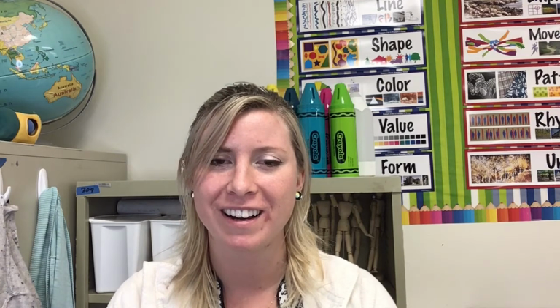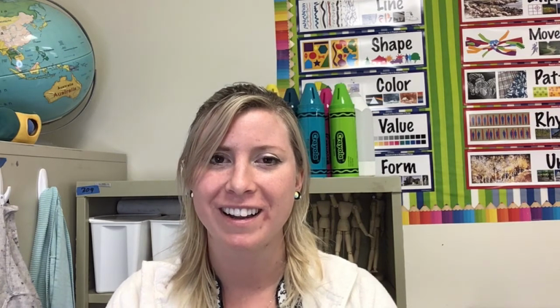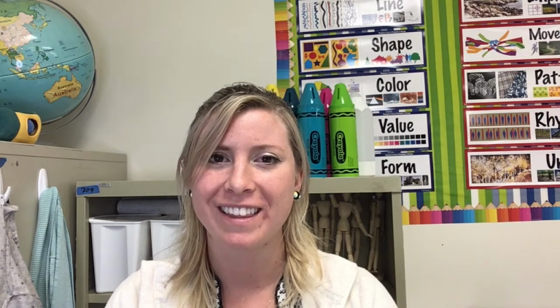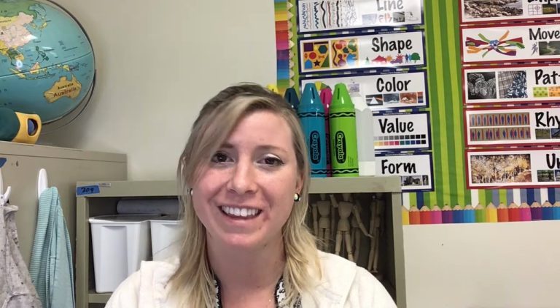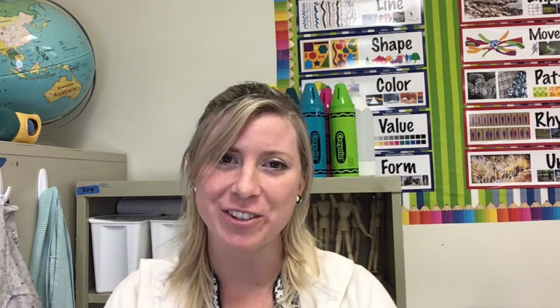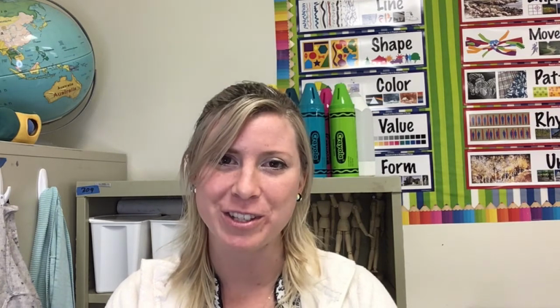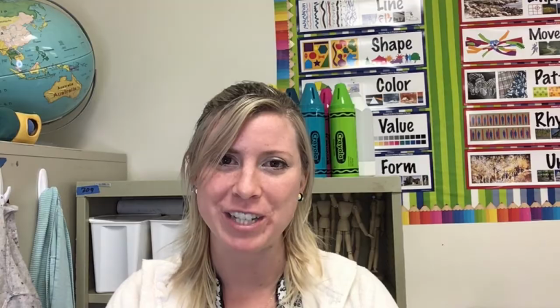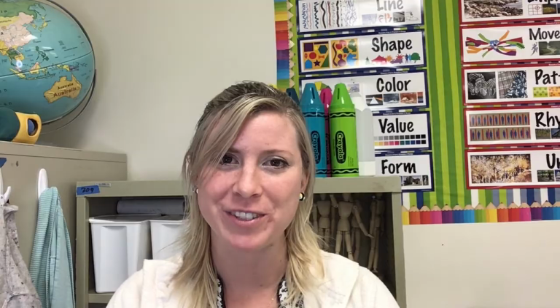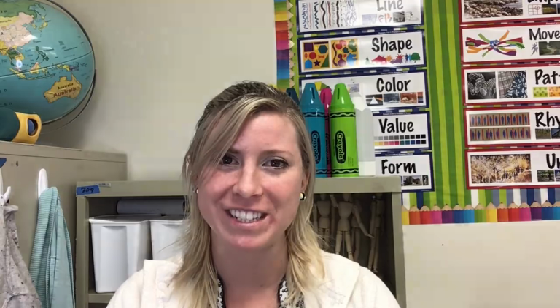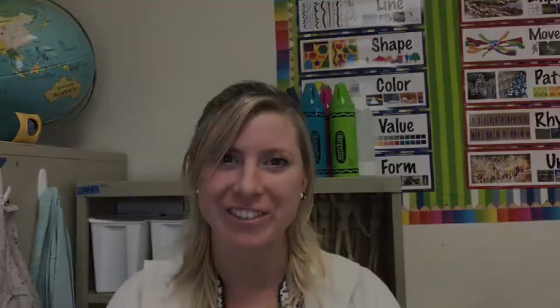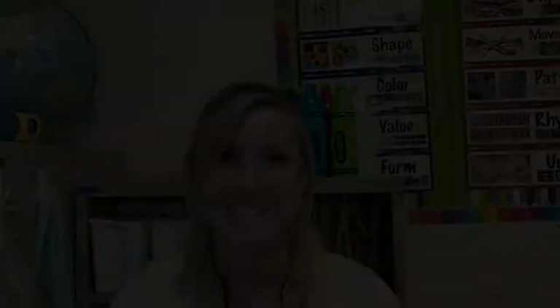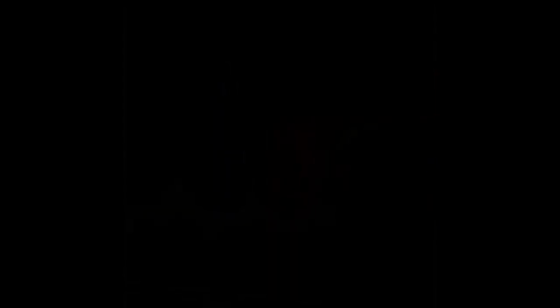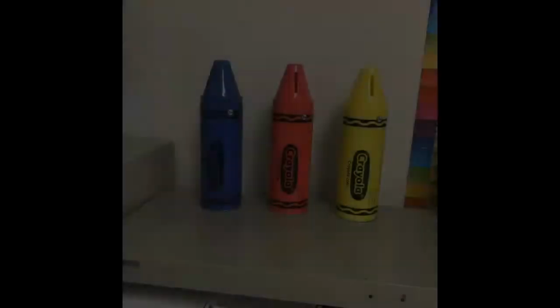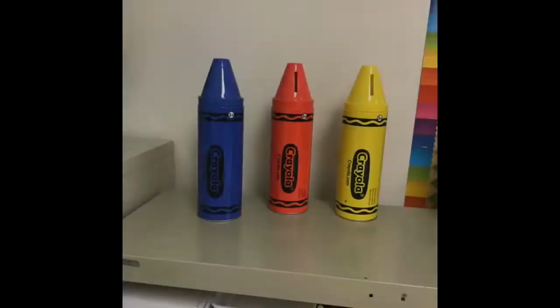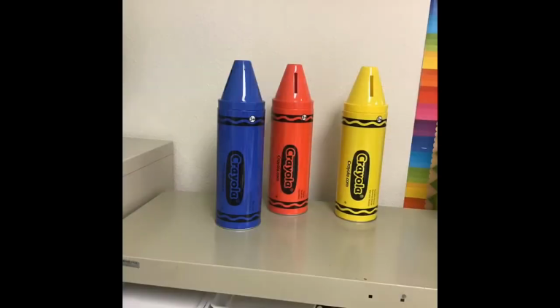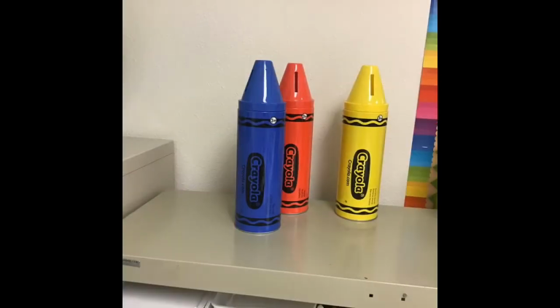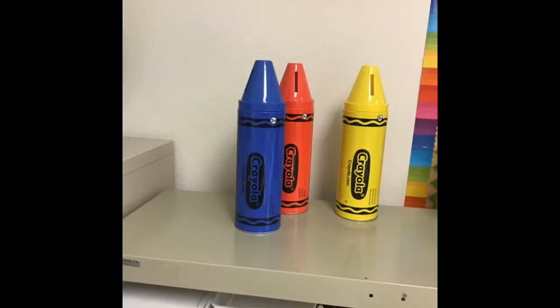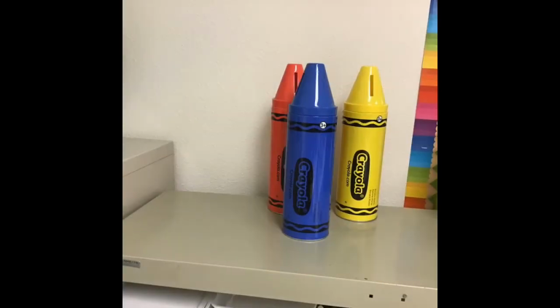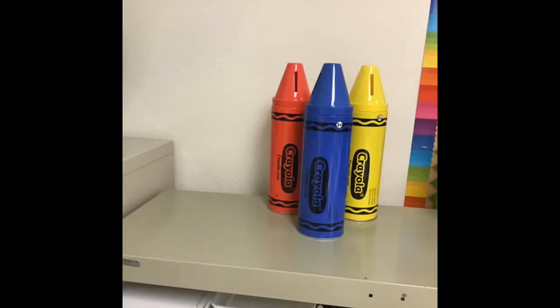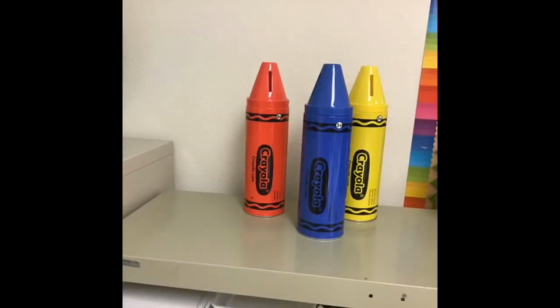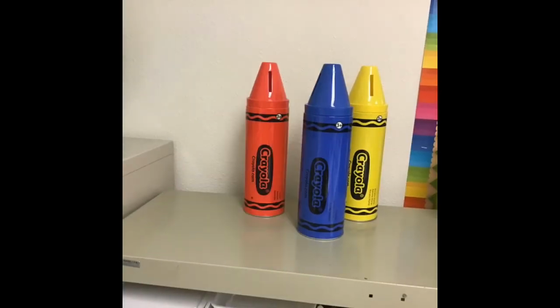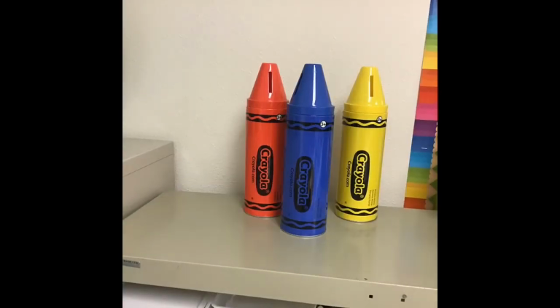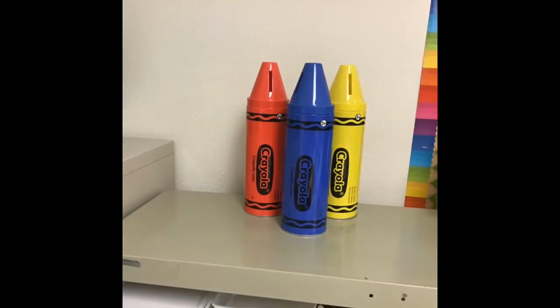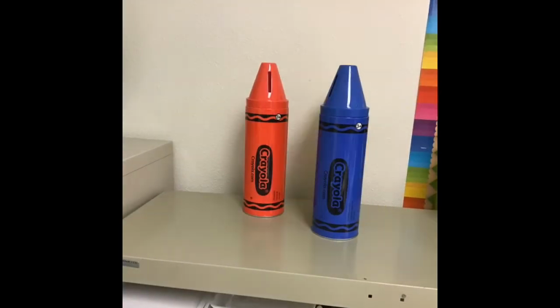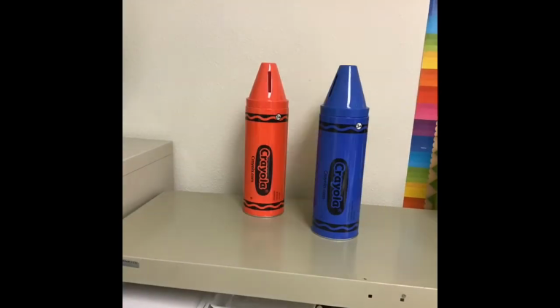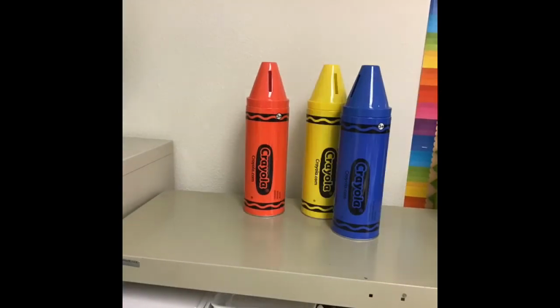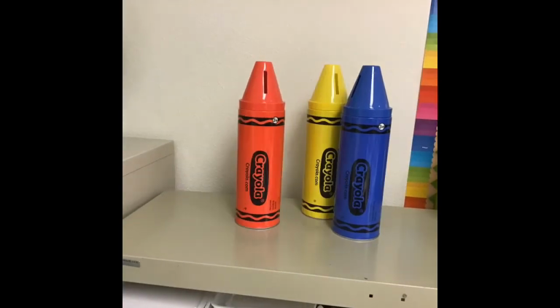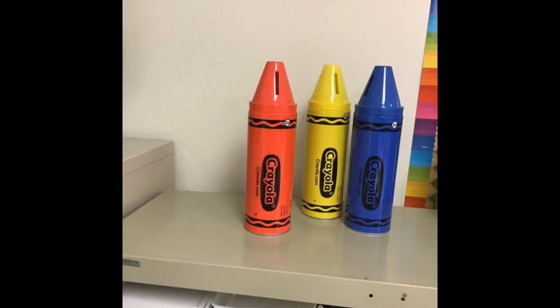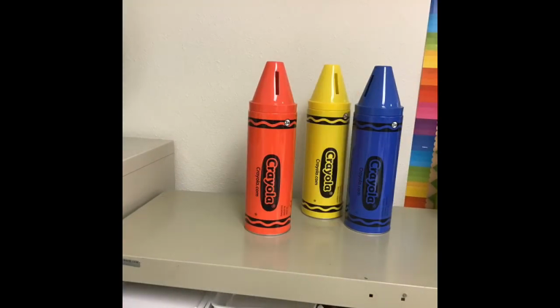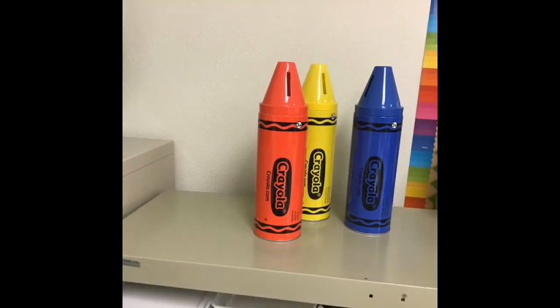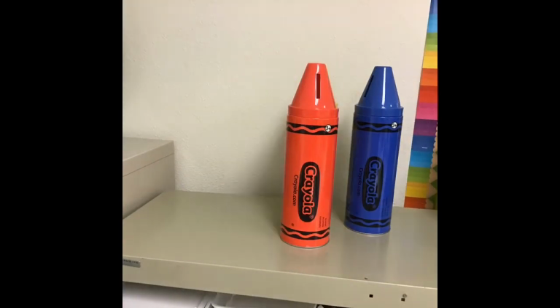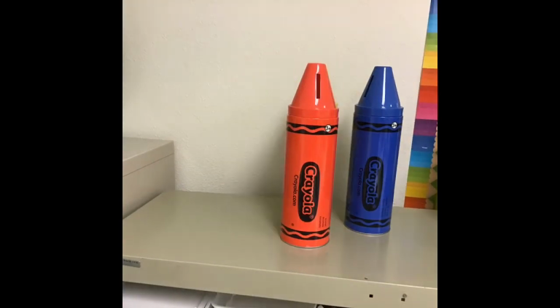Thank you so much, boys and girls. Watch as these crayons dance around and overlap each other.